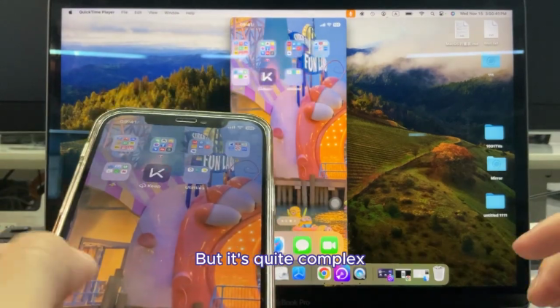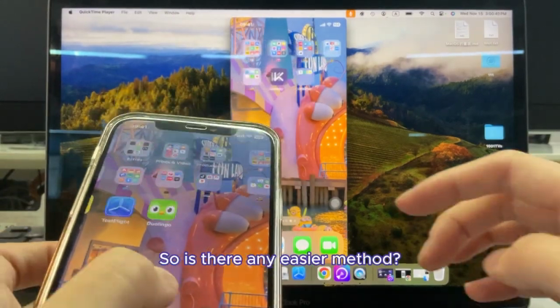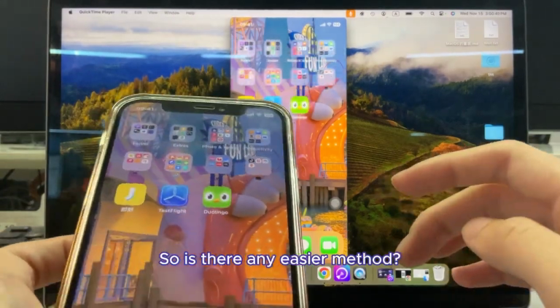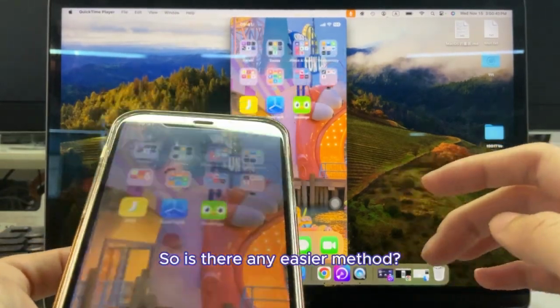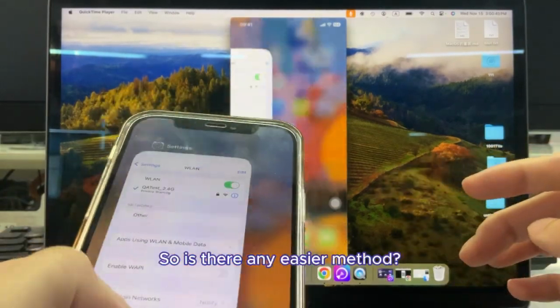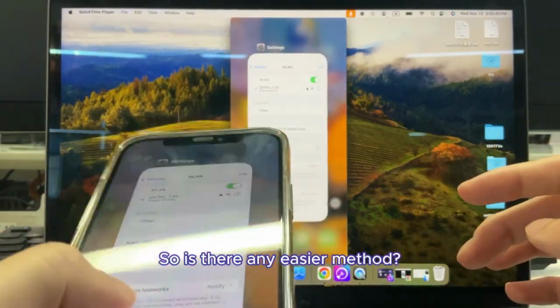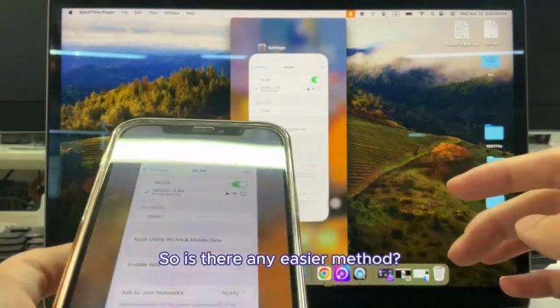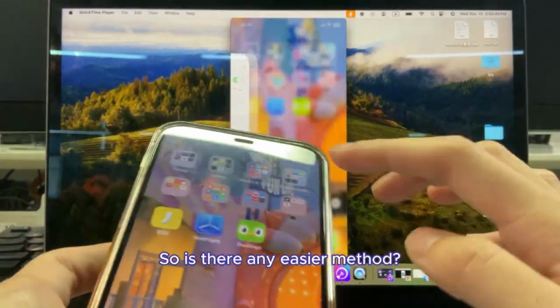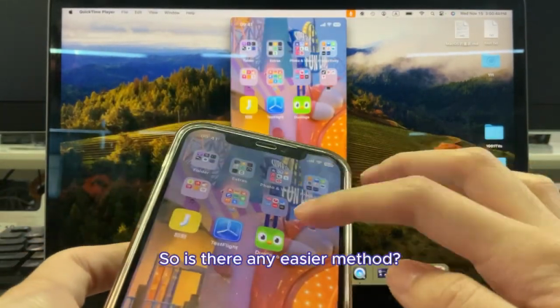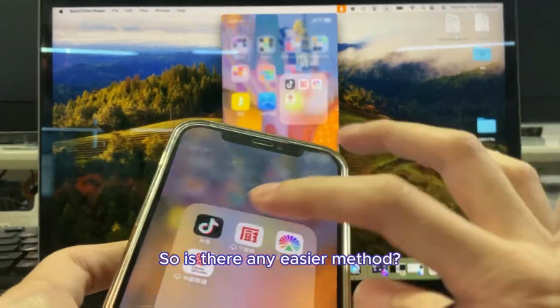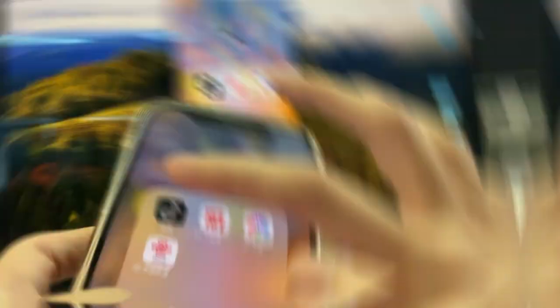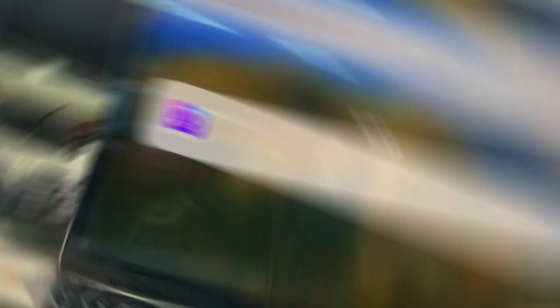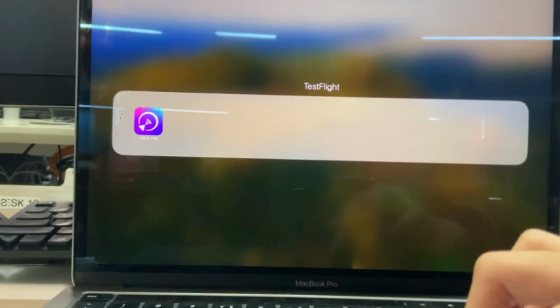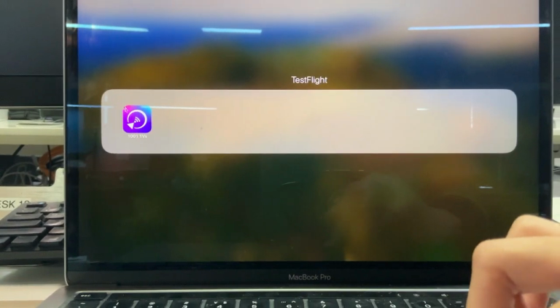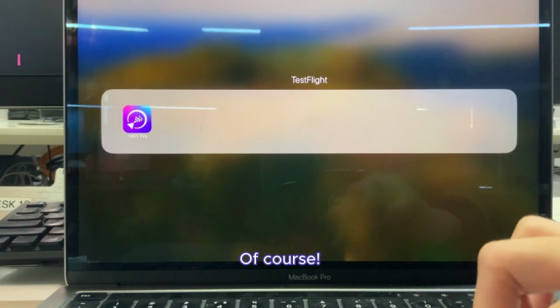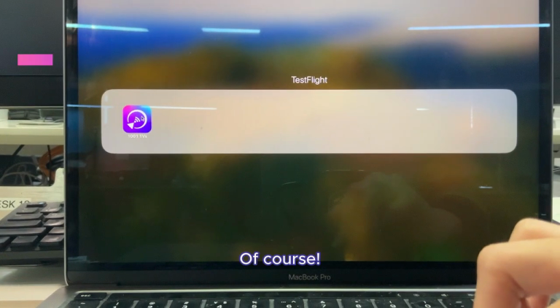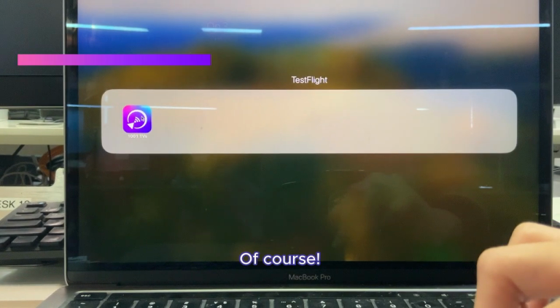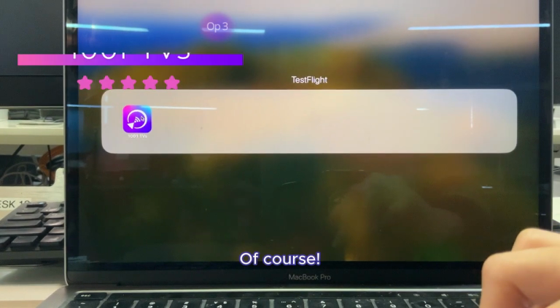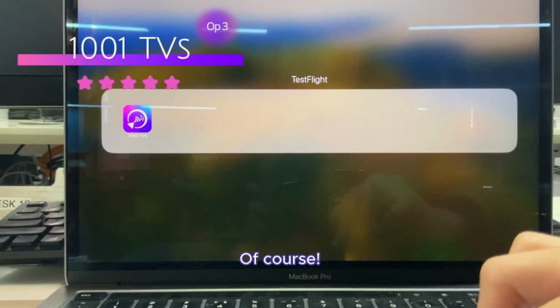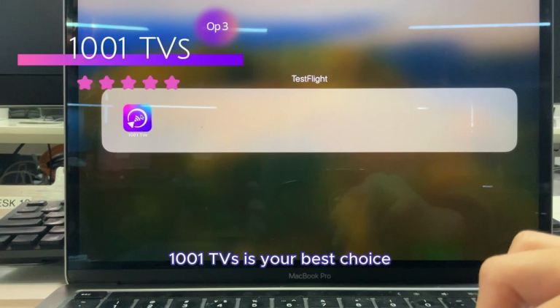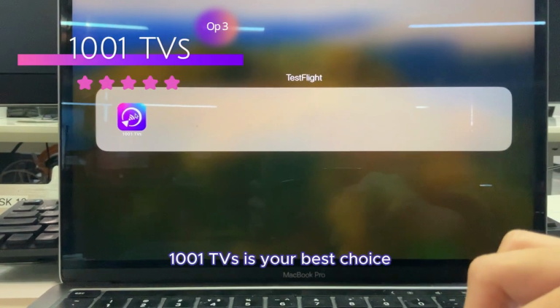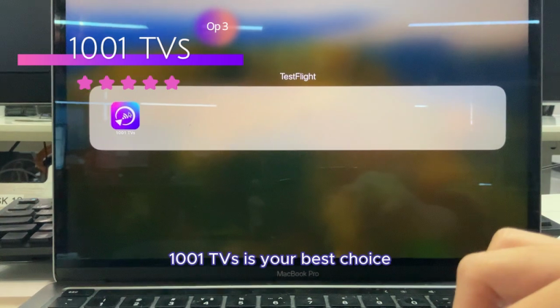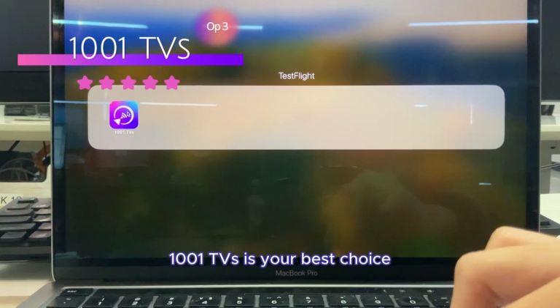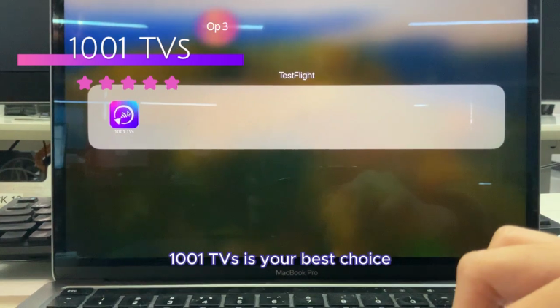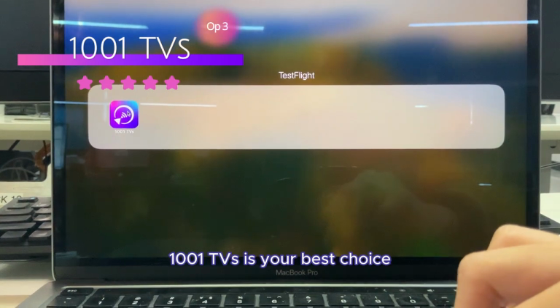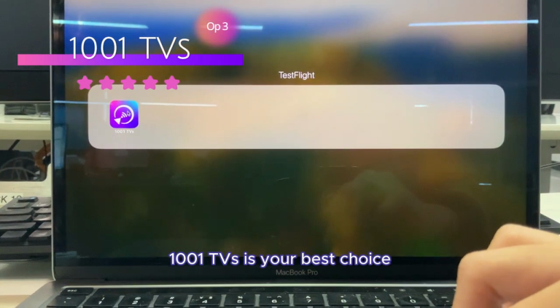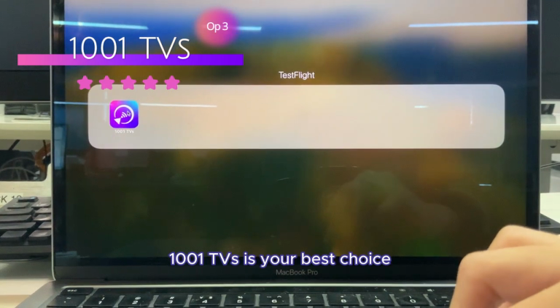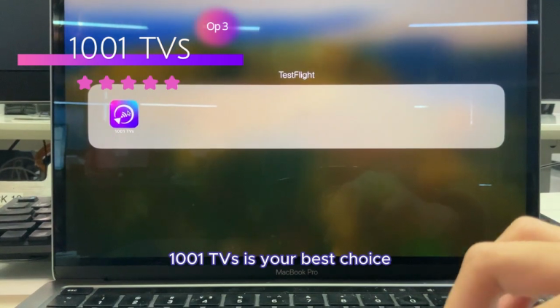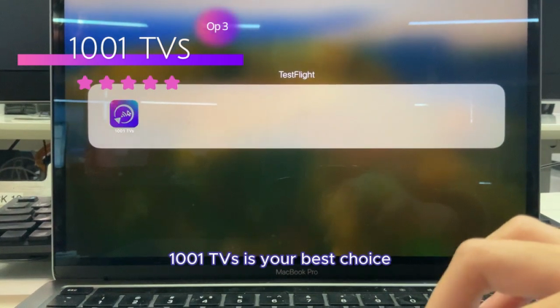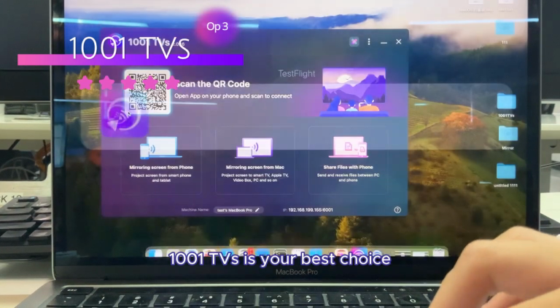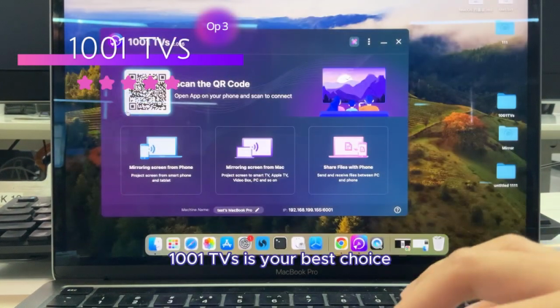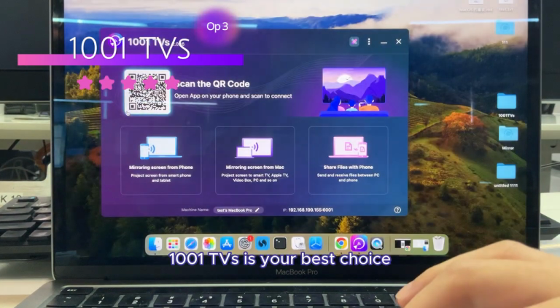So is there any easy method? Of course — 1001 TVs is your best choice.